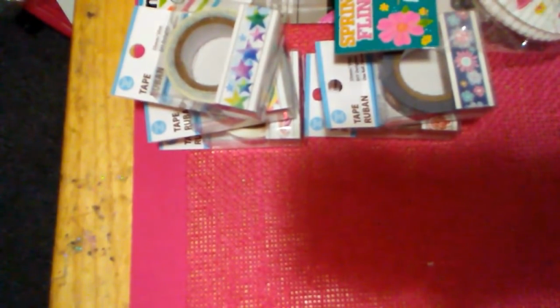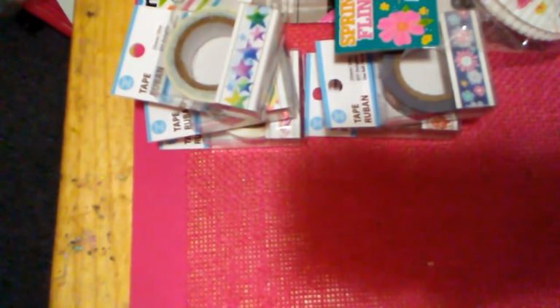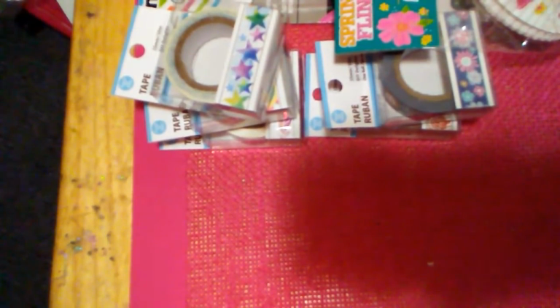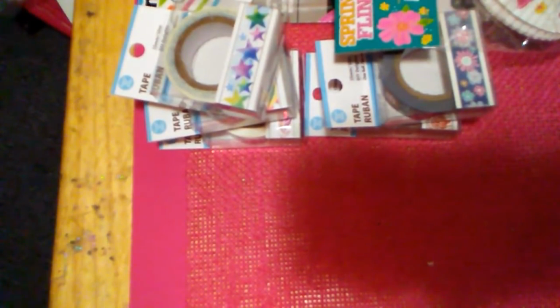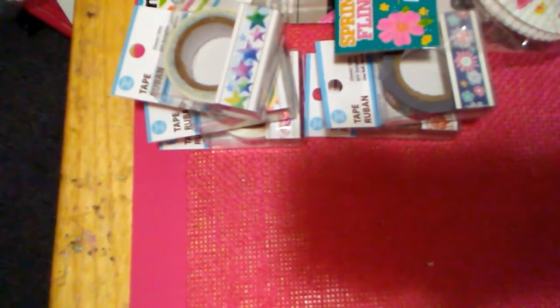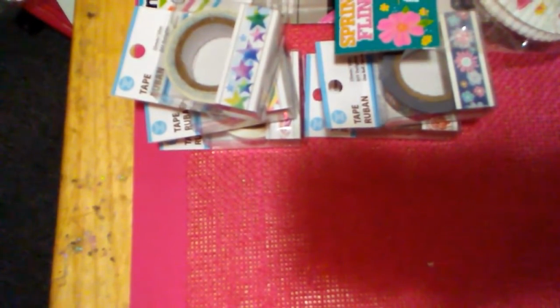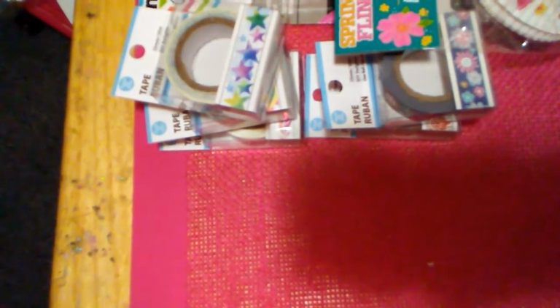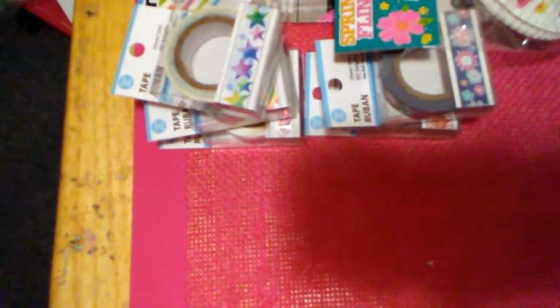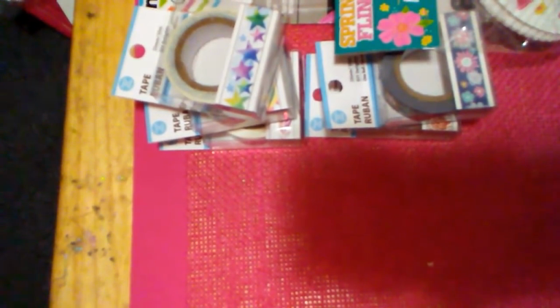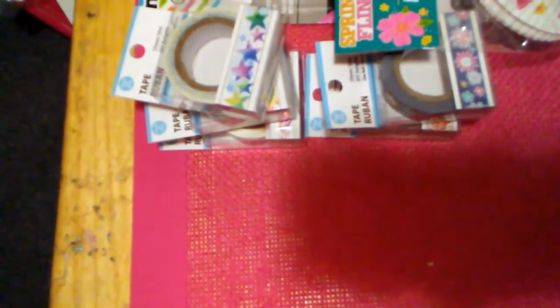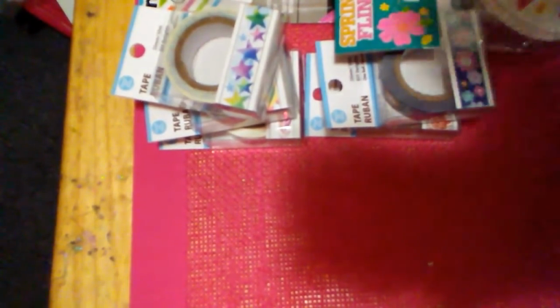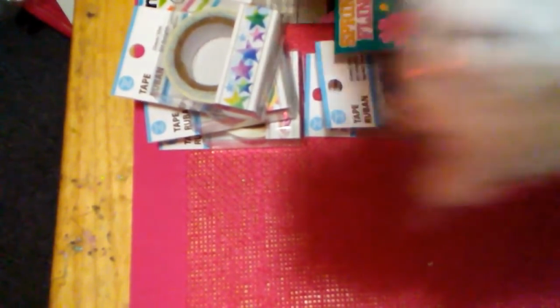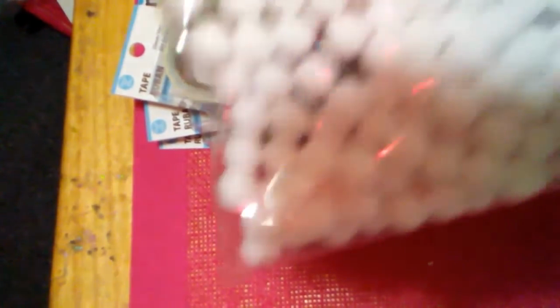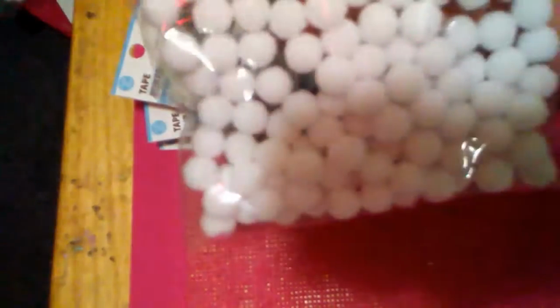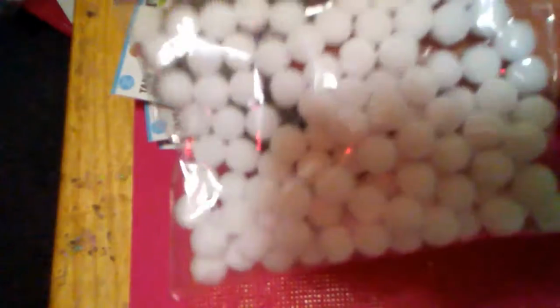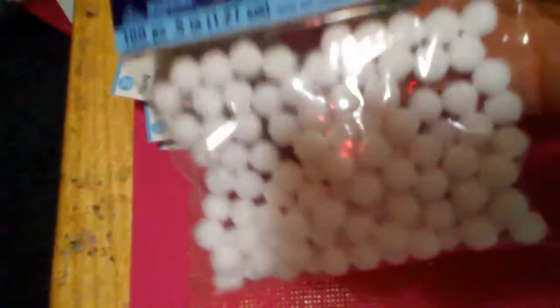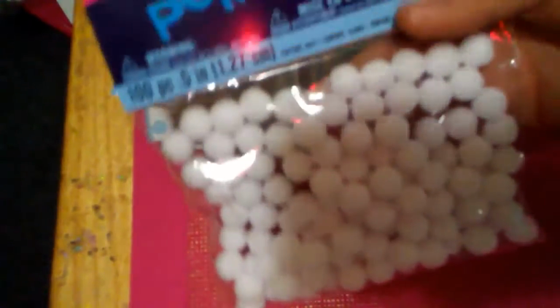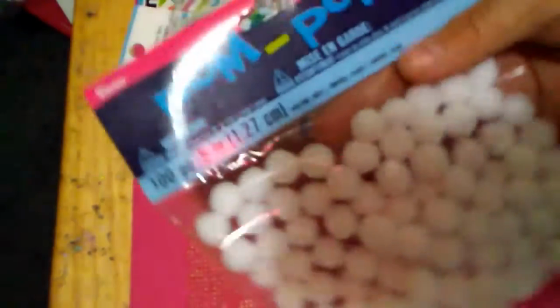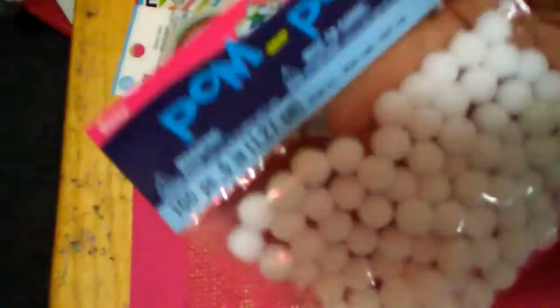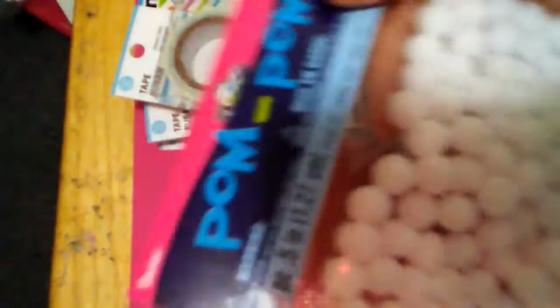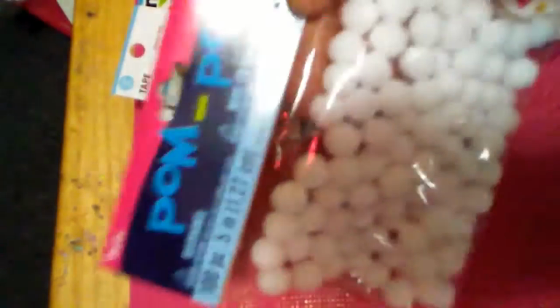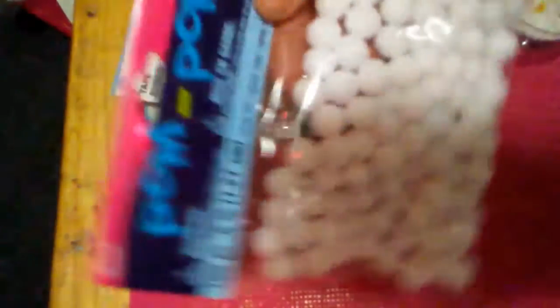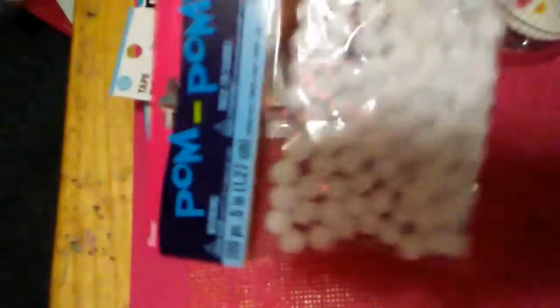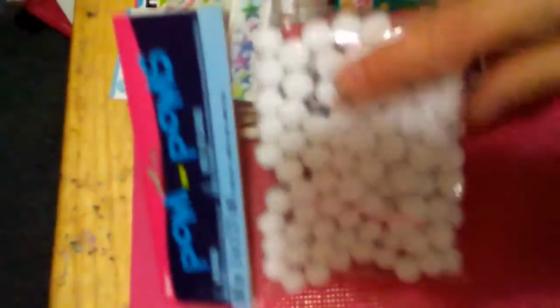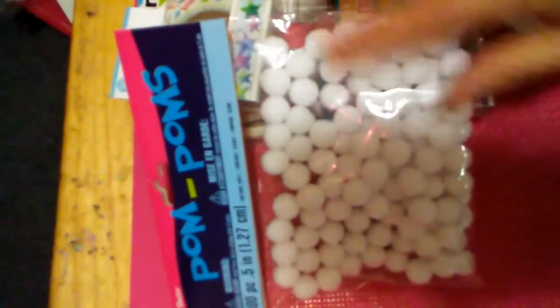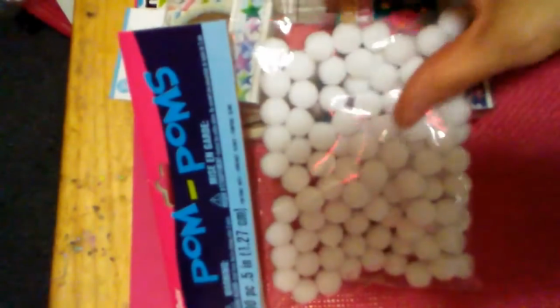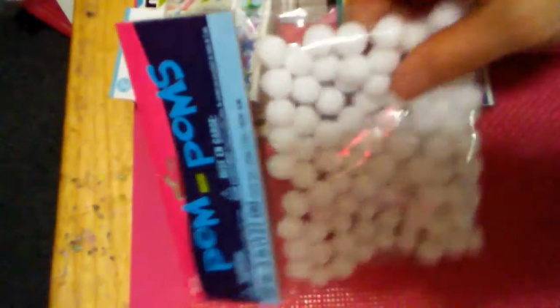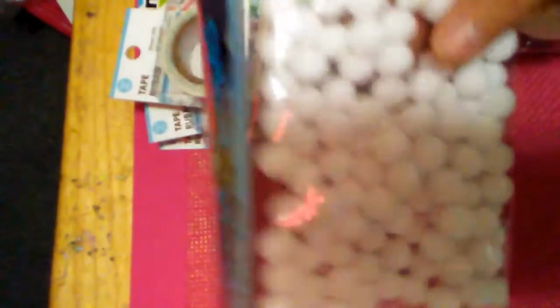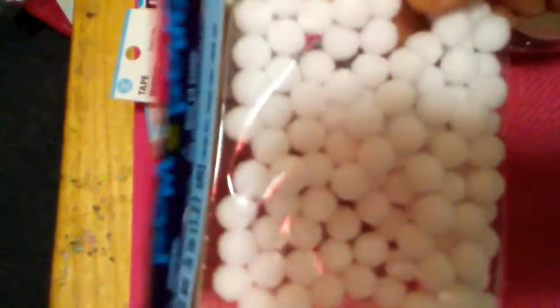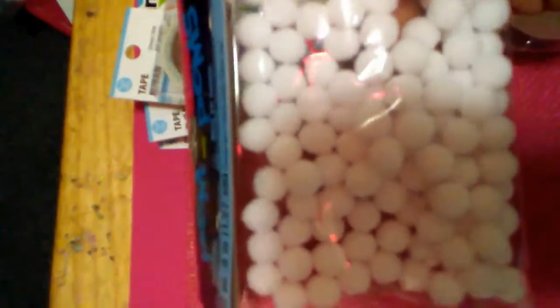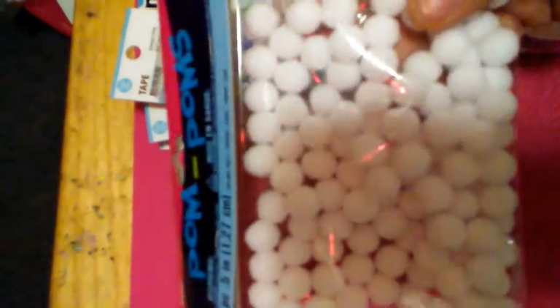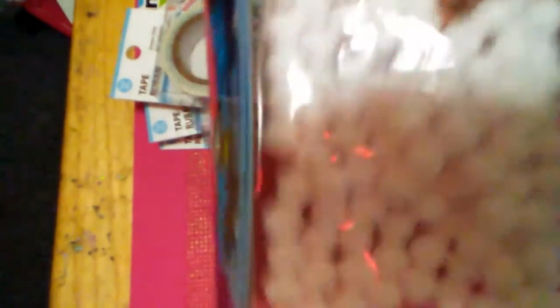I also ran into Joann's and the only thing I got was these little pom-poms, because I have an Easter die and I wanted to give the bunnies a tail.